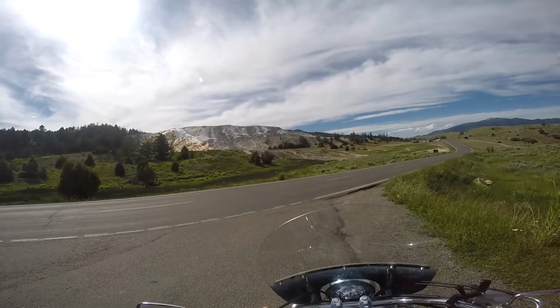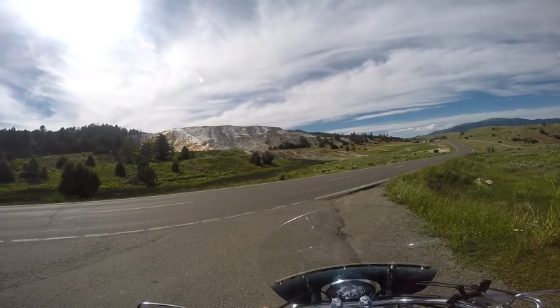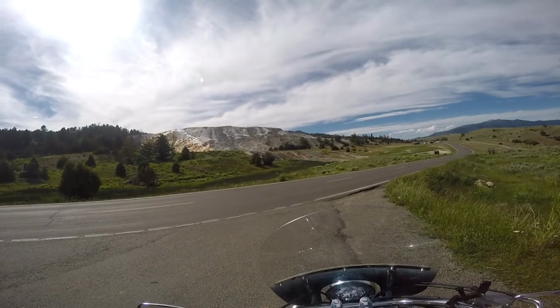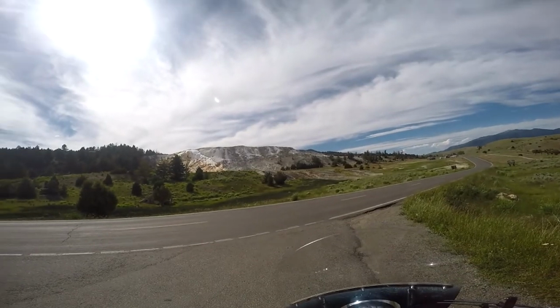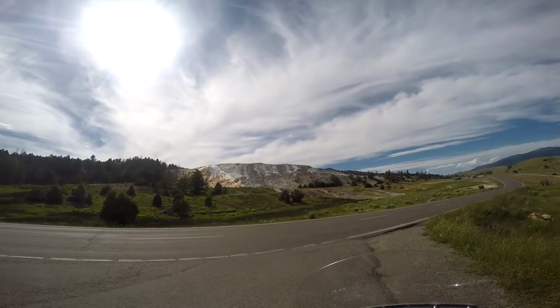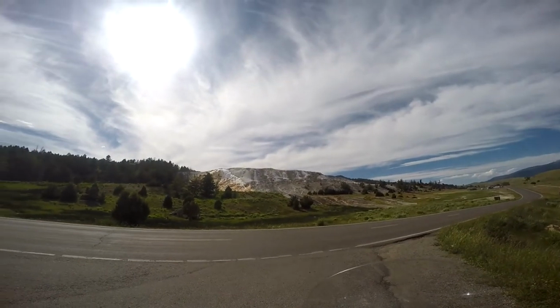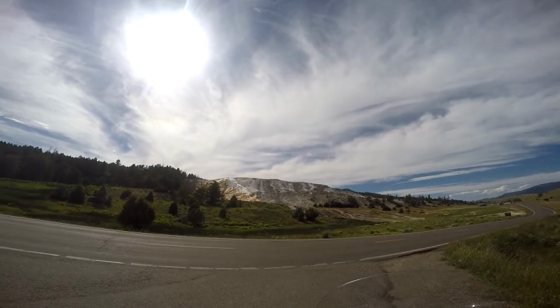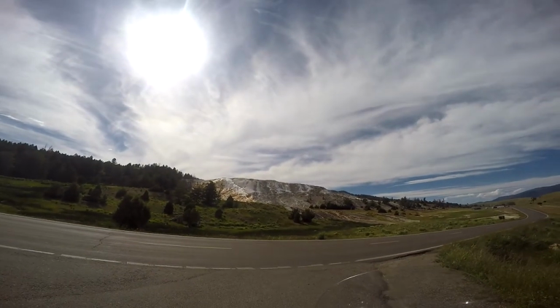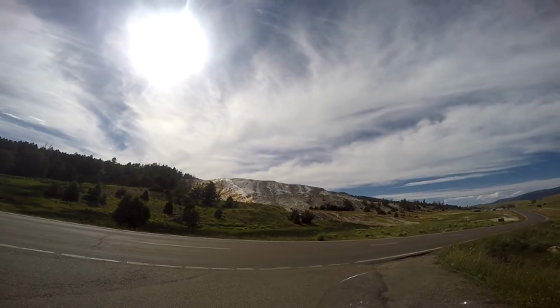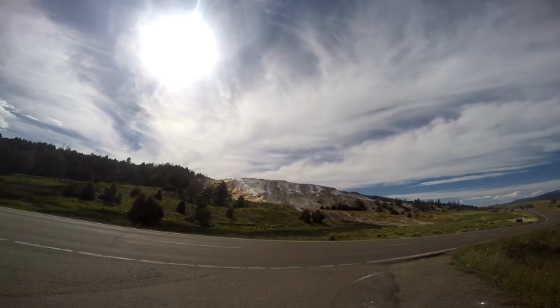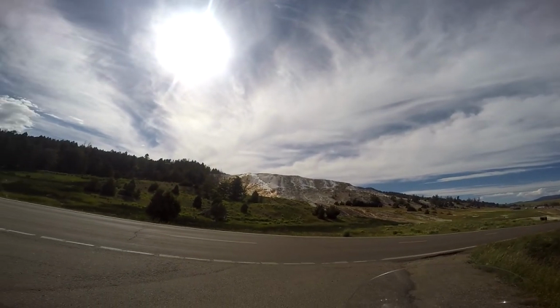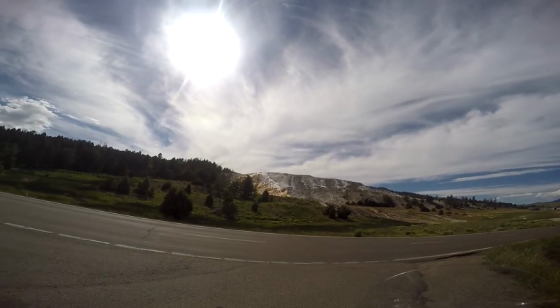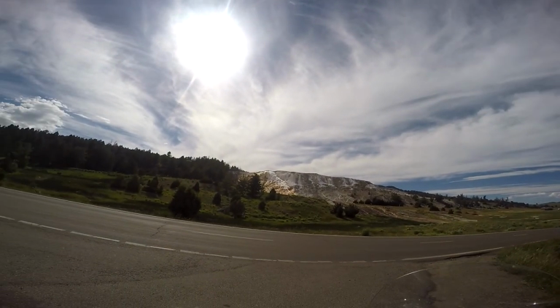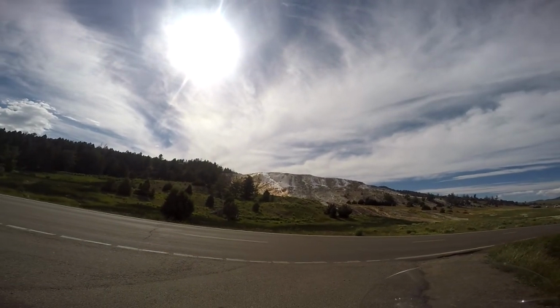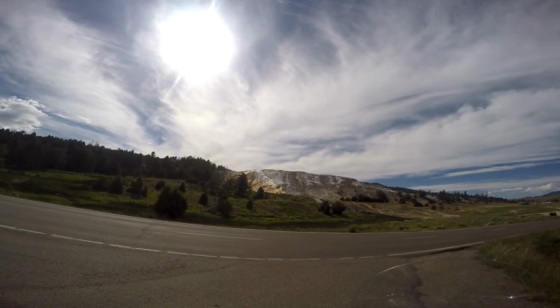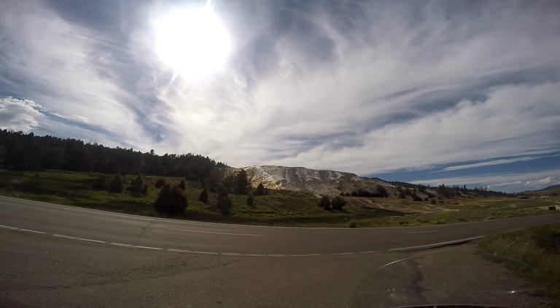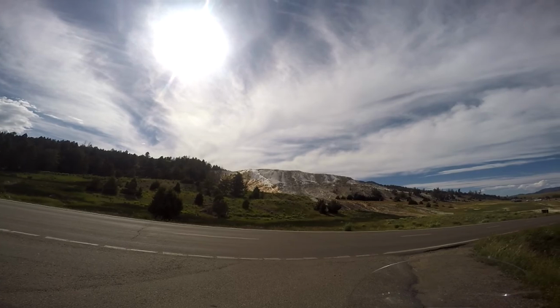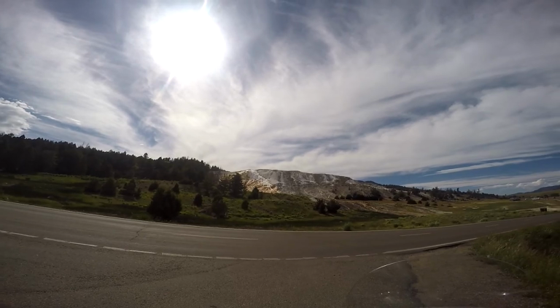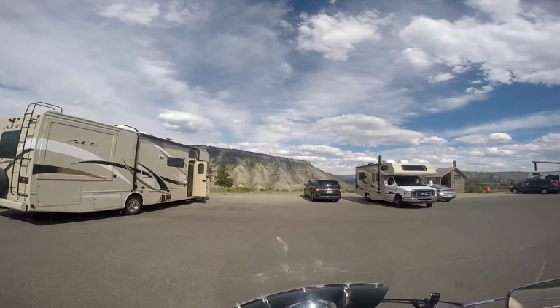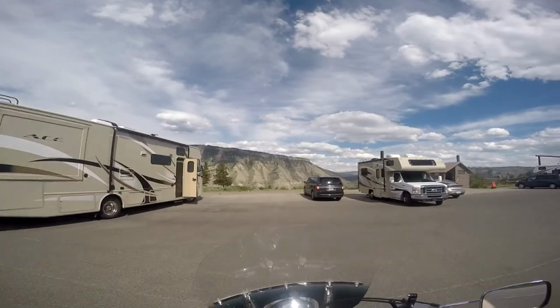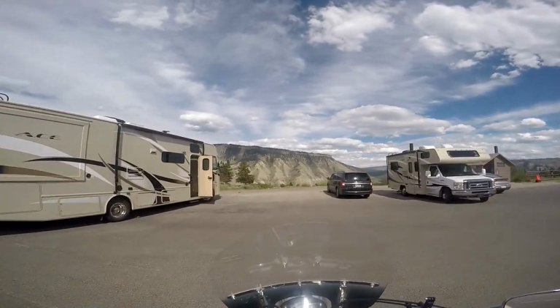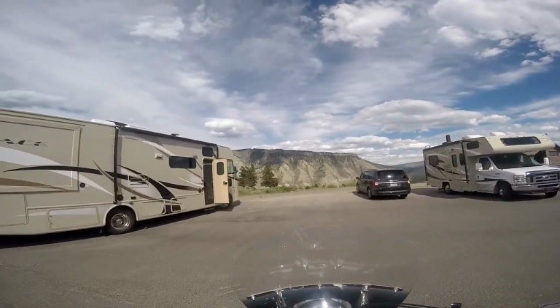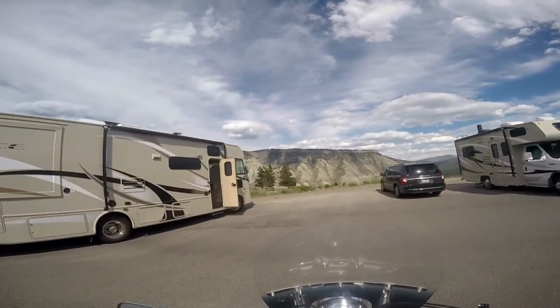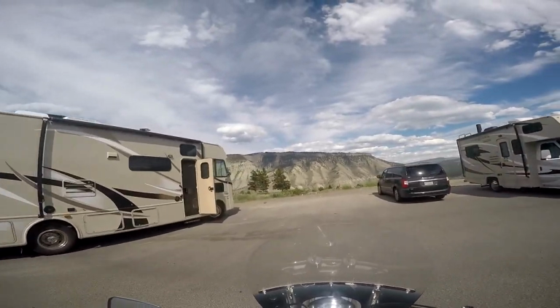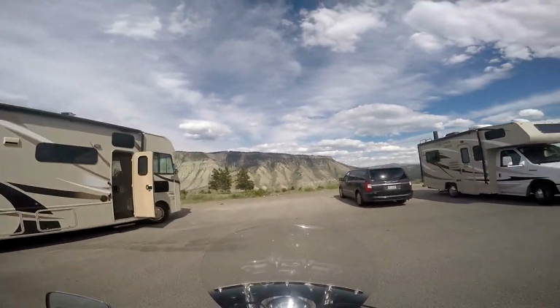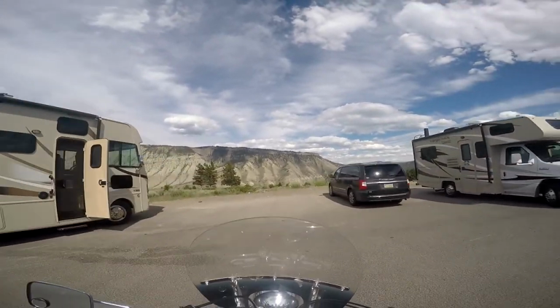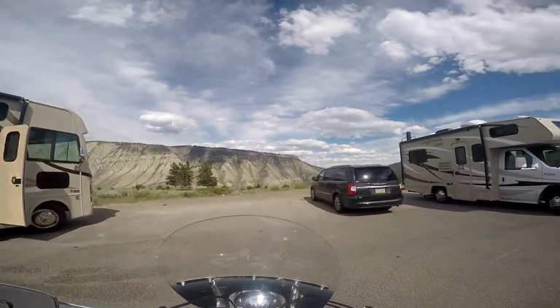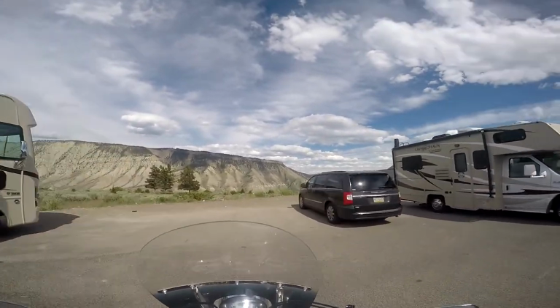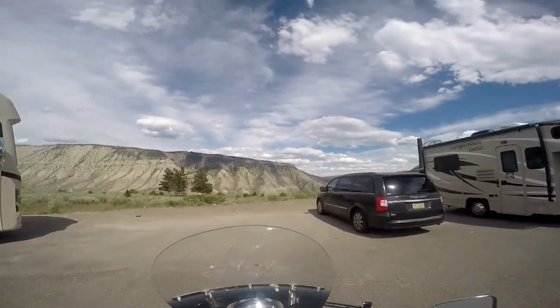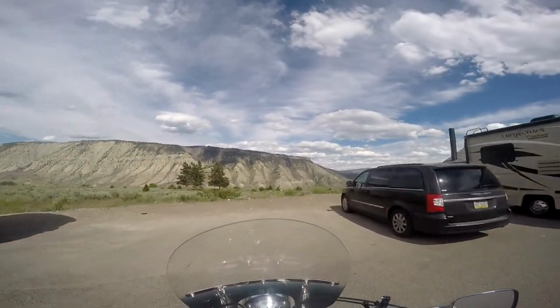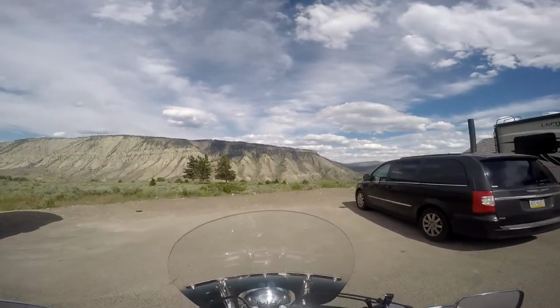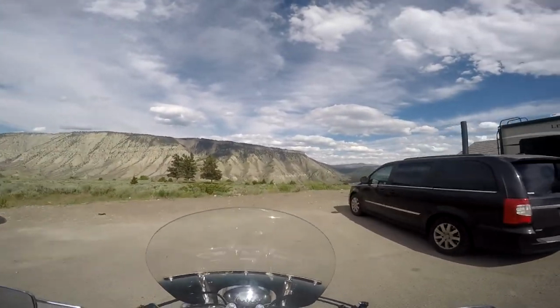Today I'm headed toward the Mammoth Hot Springs, the closest attraction to my site. It's pretty much all I'll be doing today besides cooking myself some dinner.